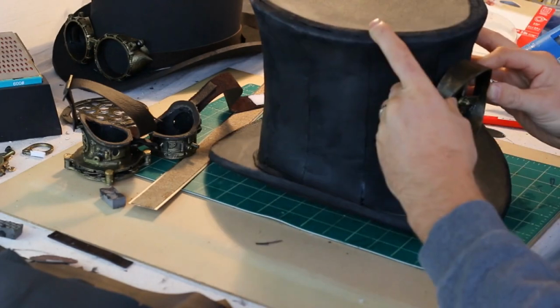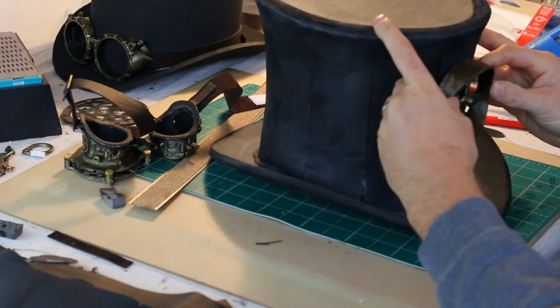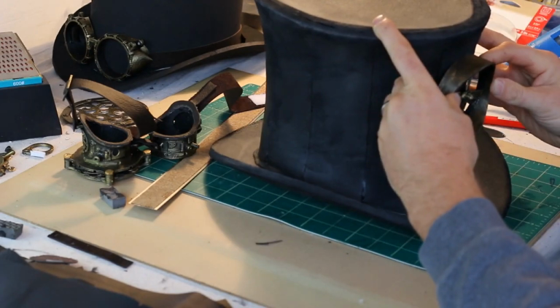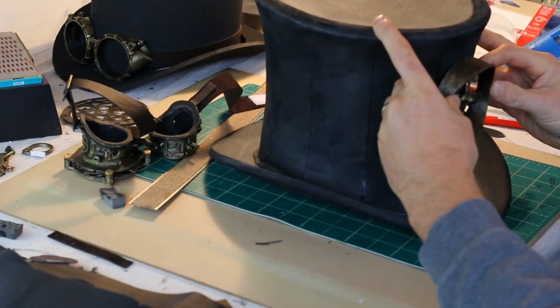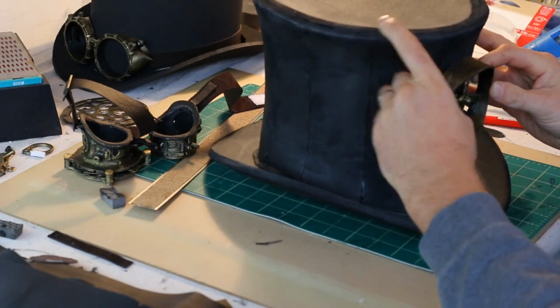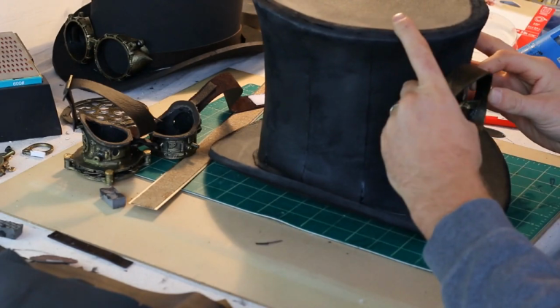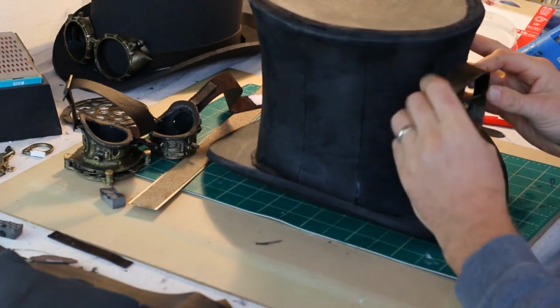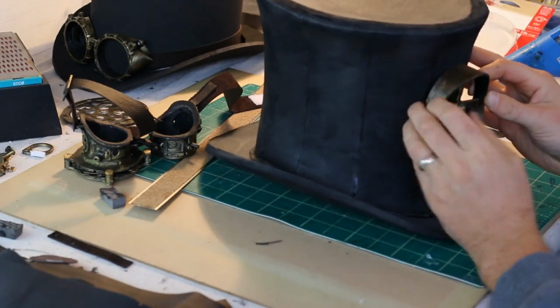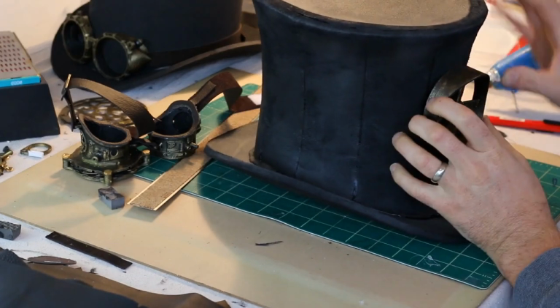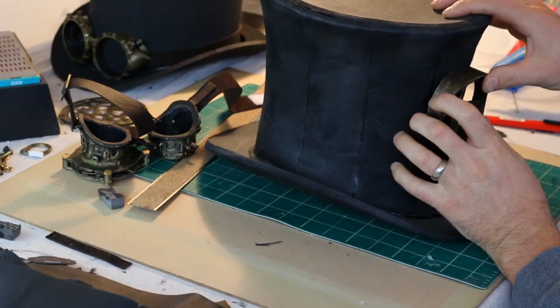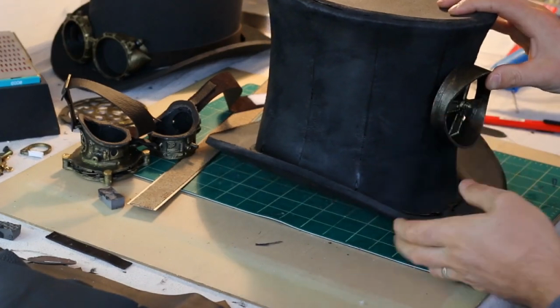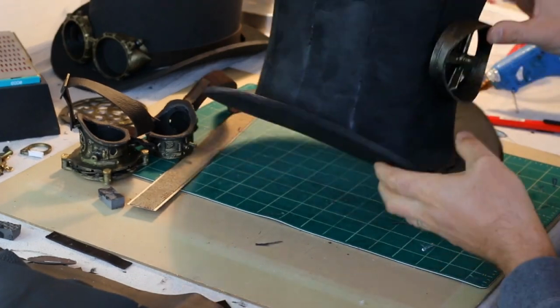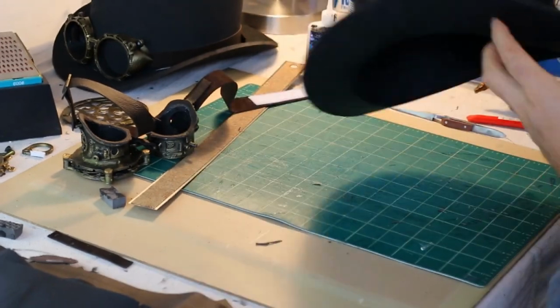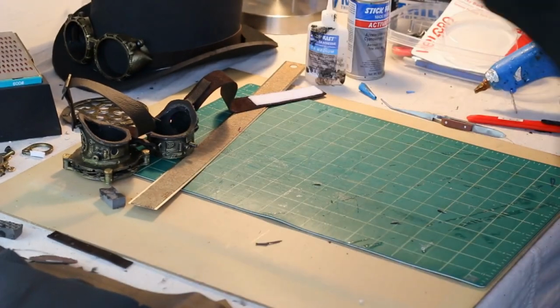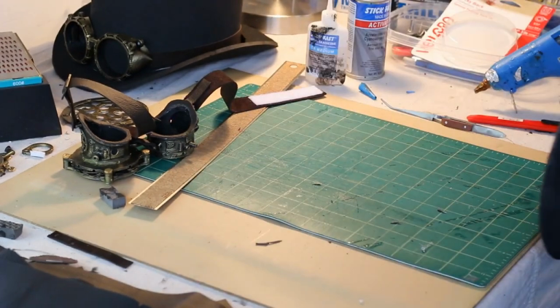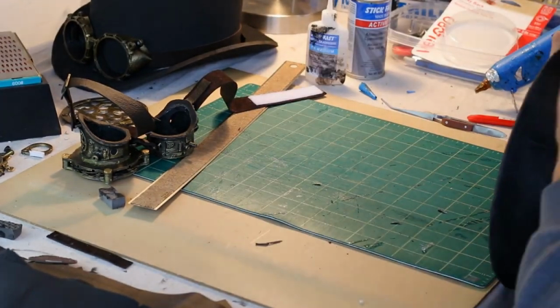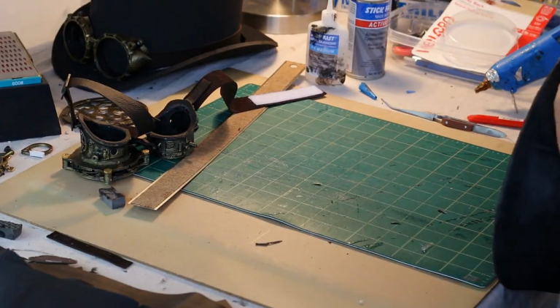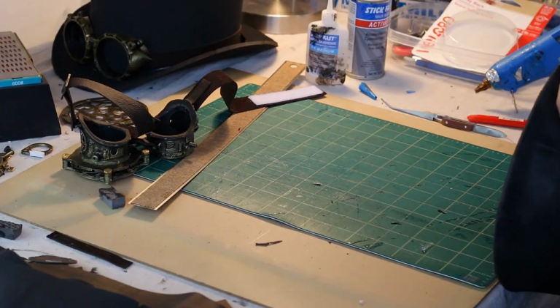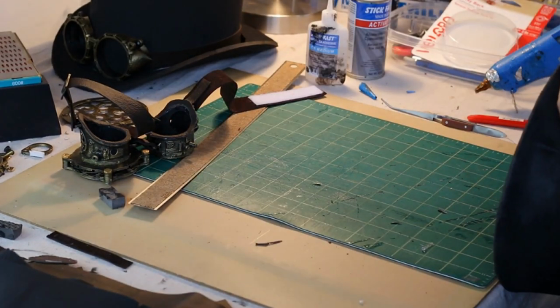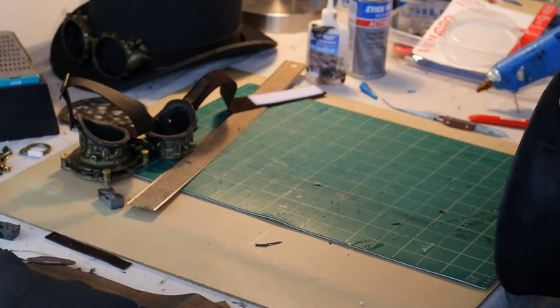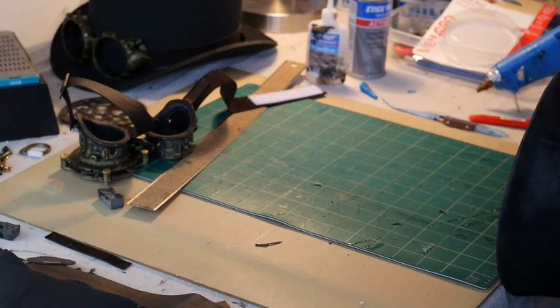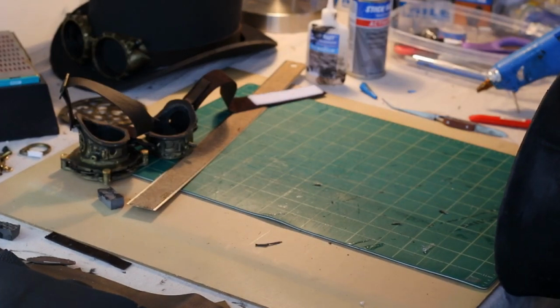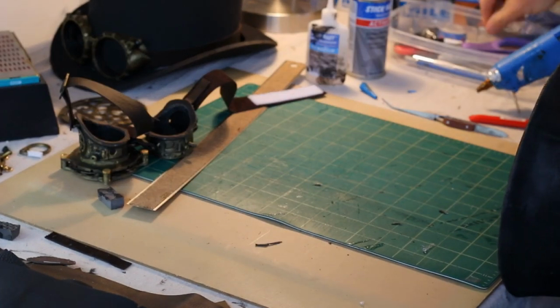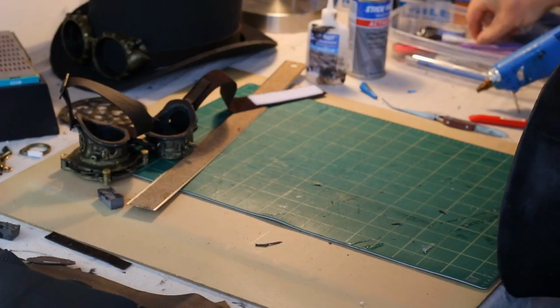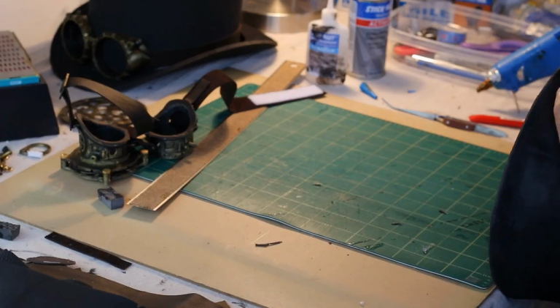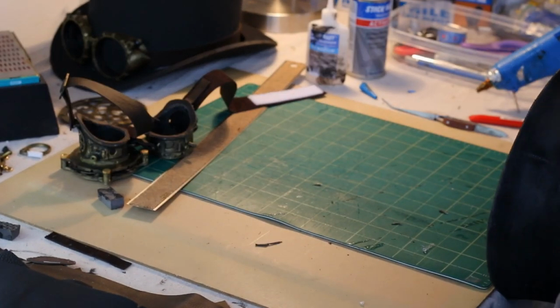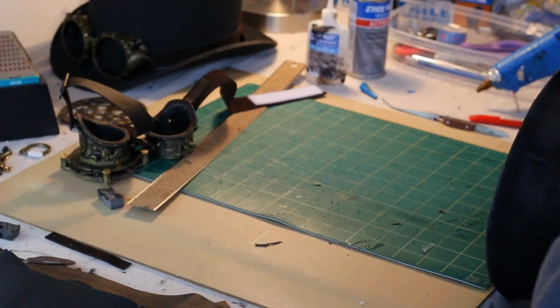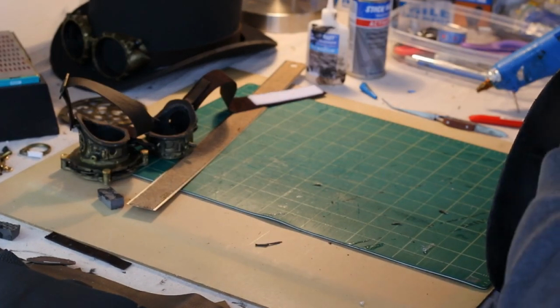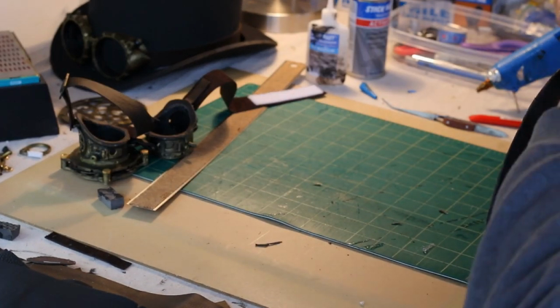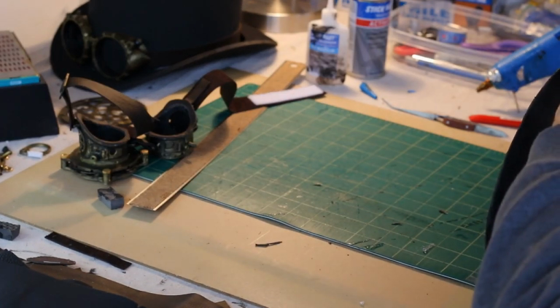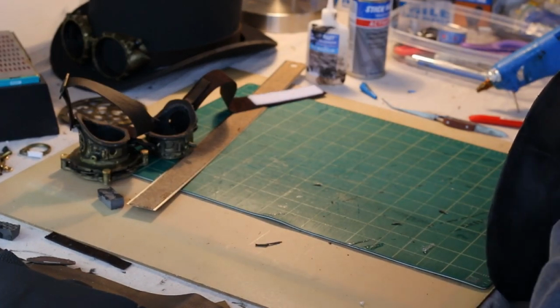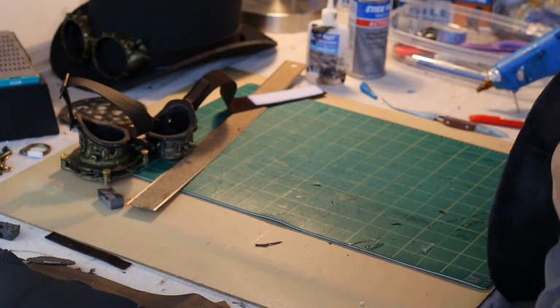Now I start adding detail to the hat. The first thing is to cut in that fan that I made on the 3D printer.